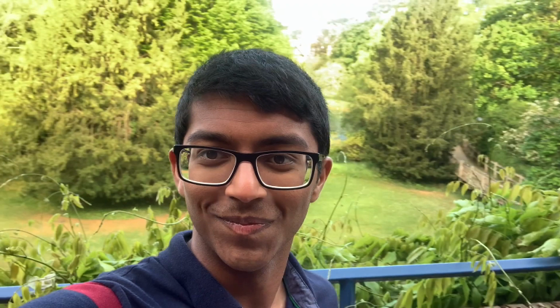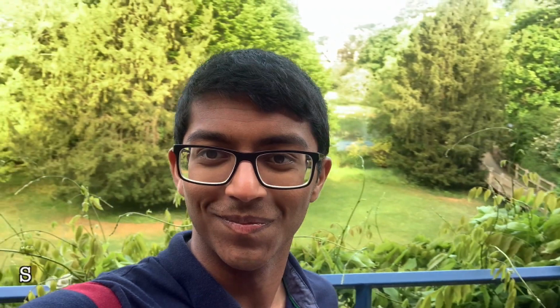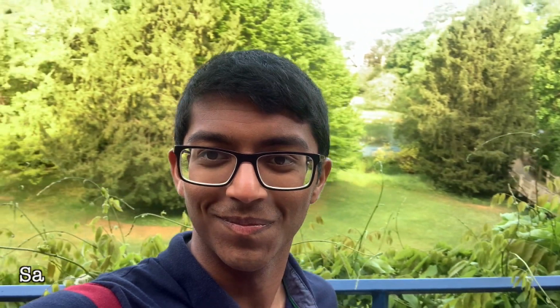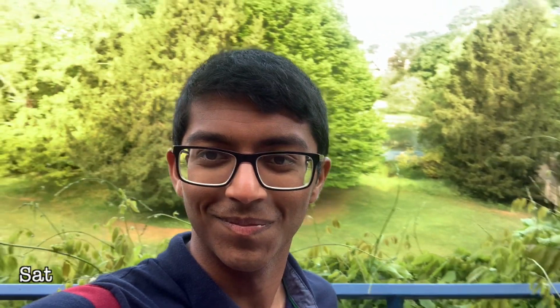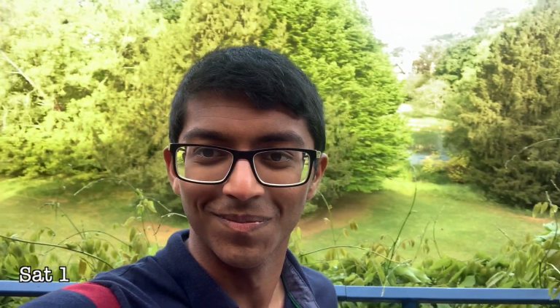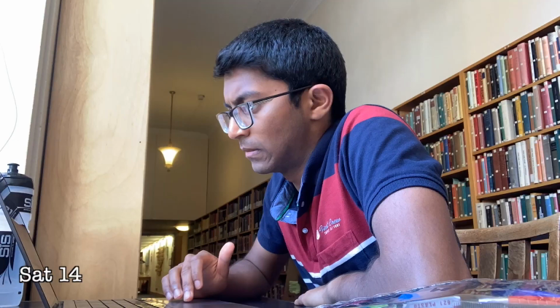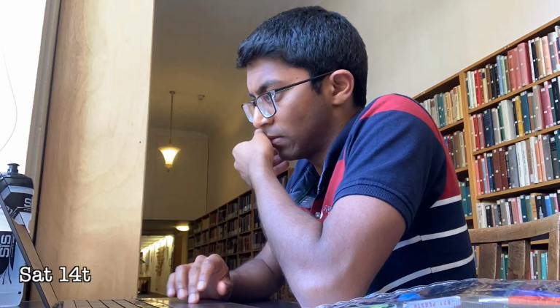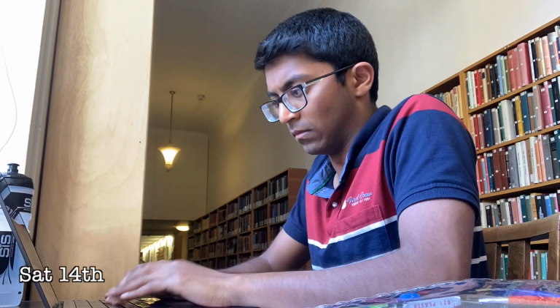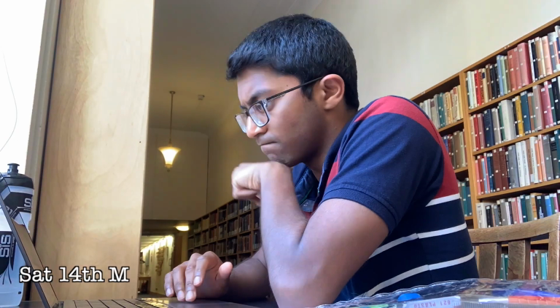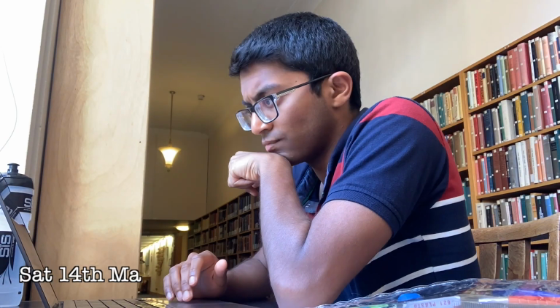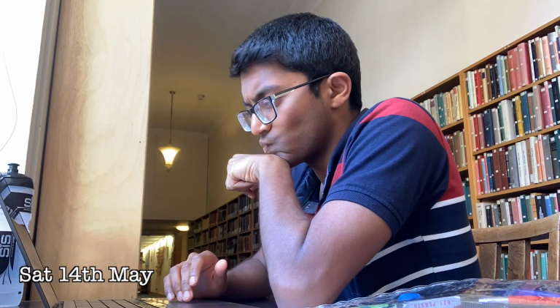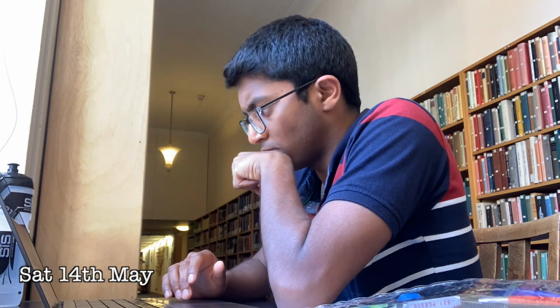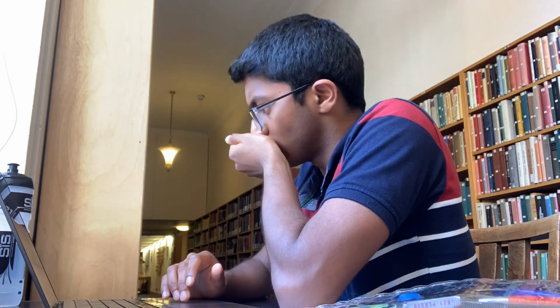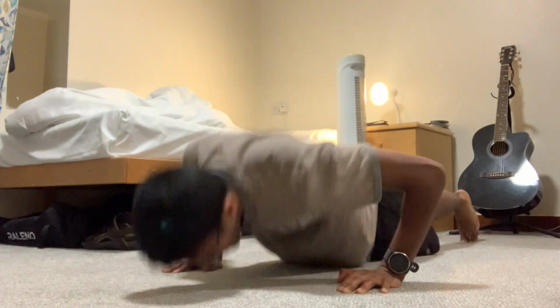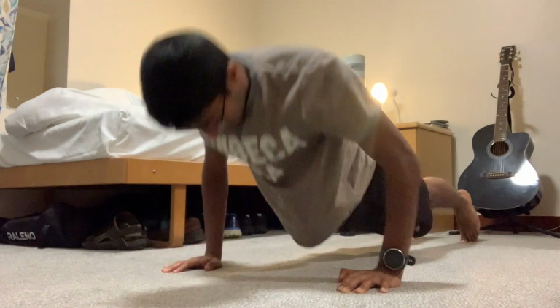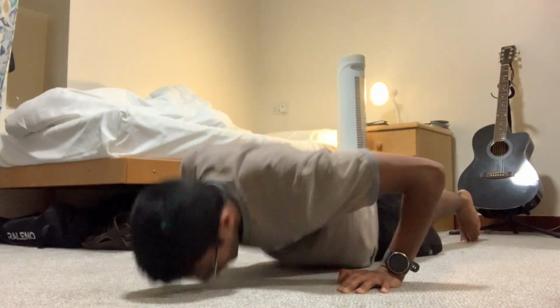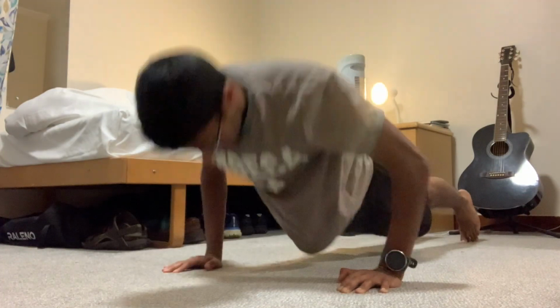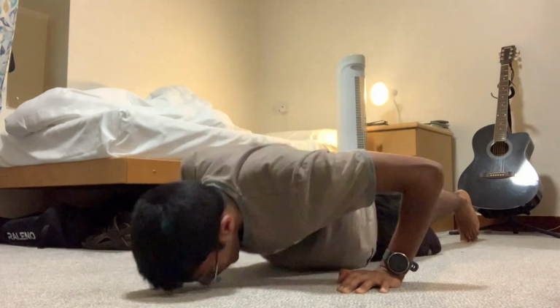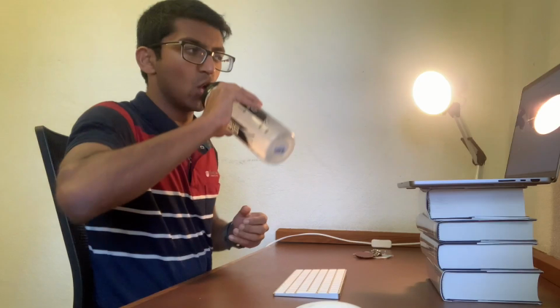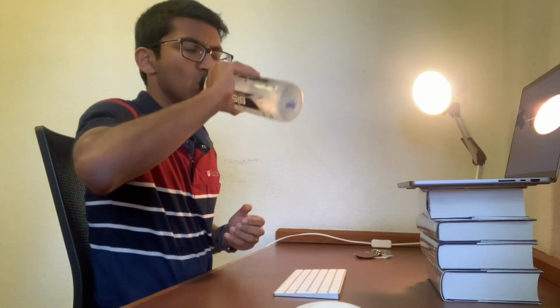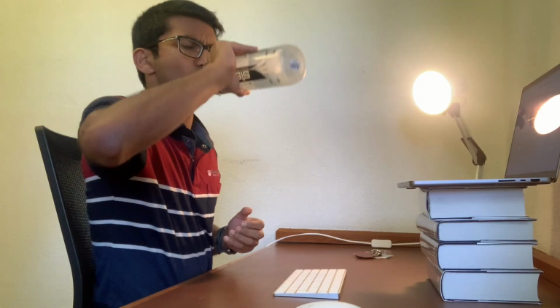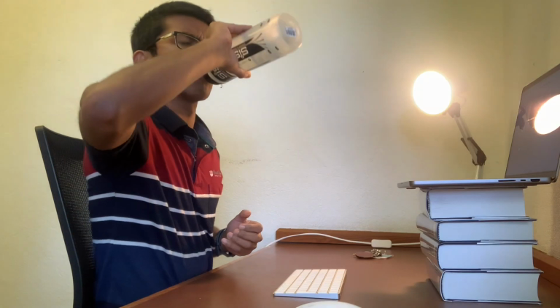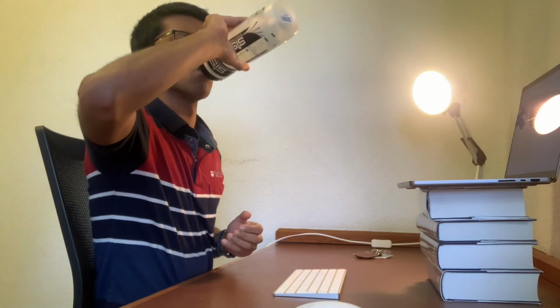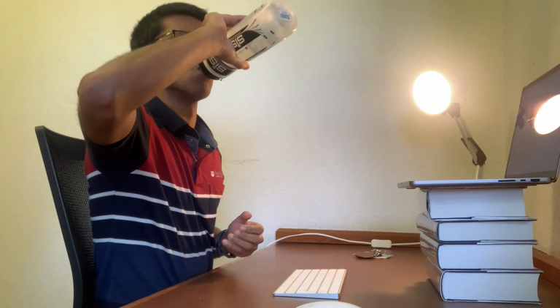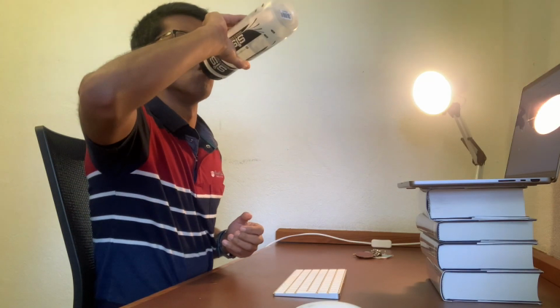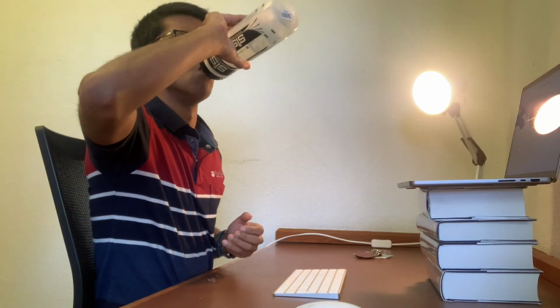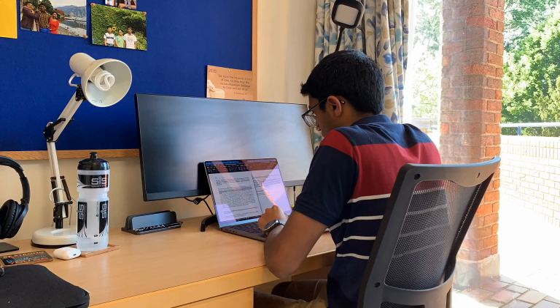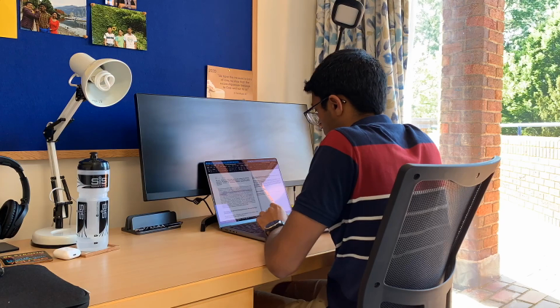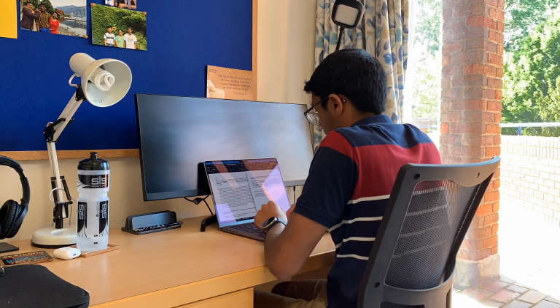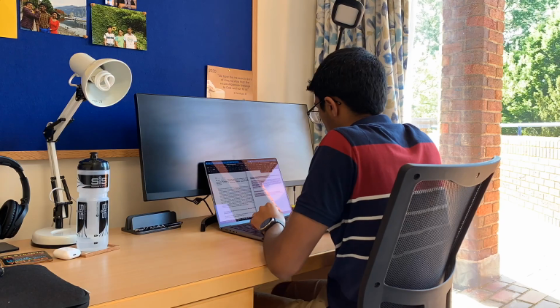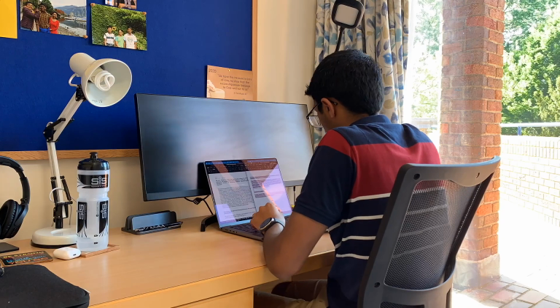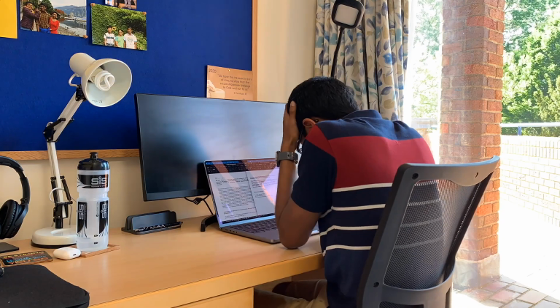Hey friends, welcome back to vlog. This is what a typical day of studying looks like for me in exam season.